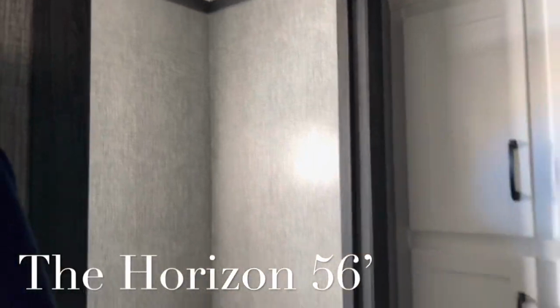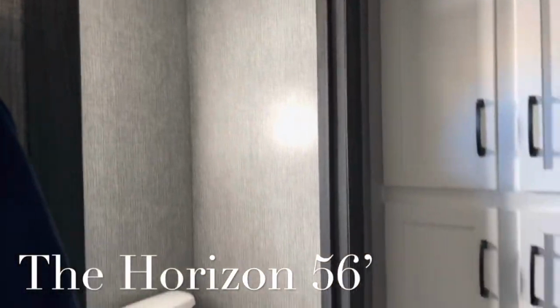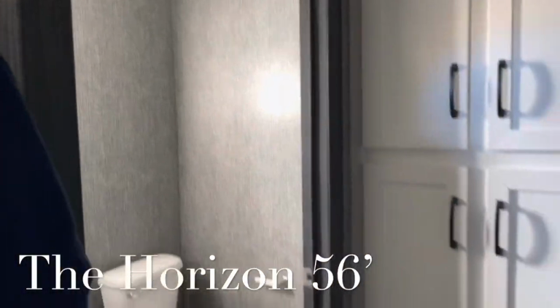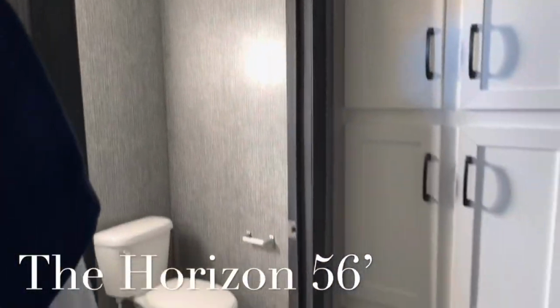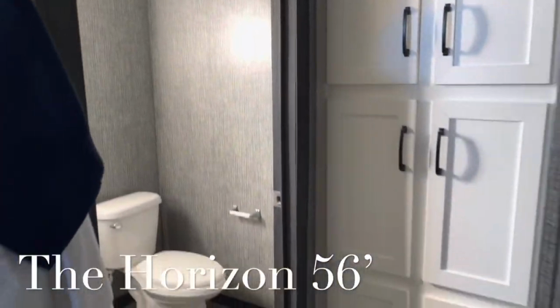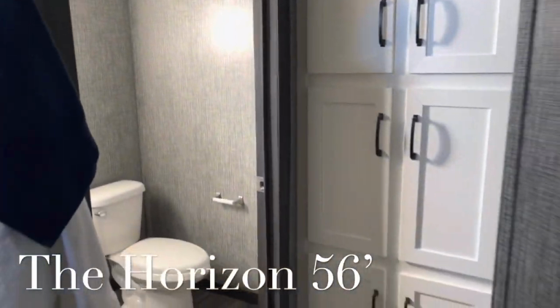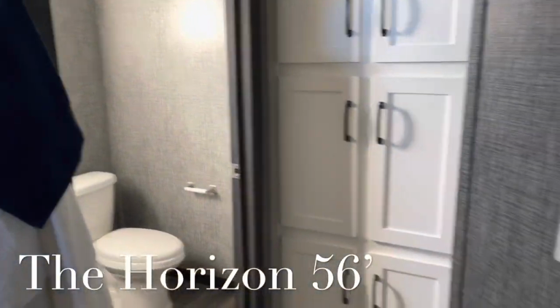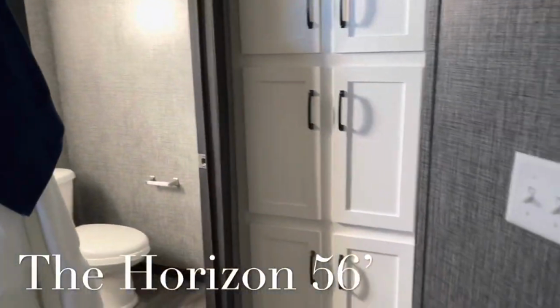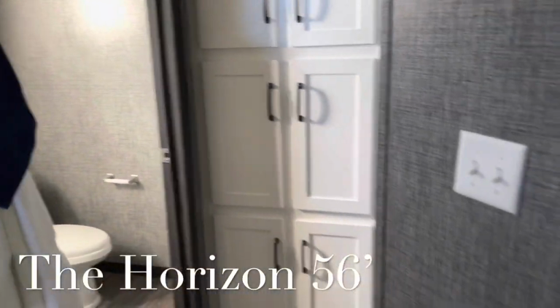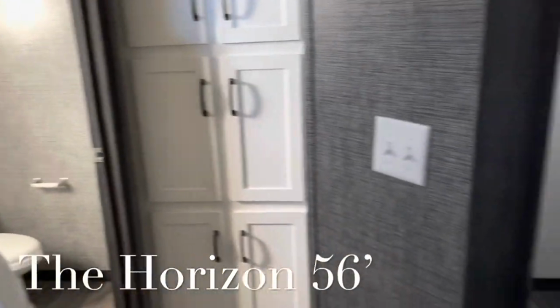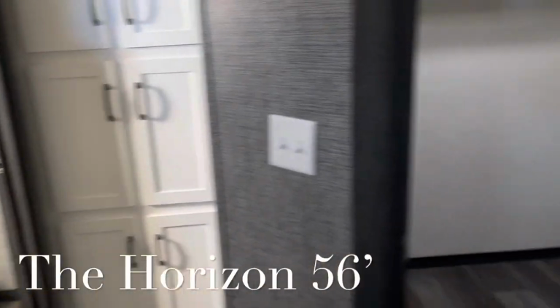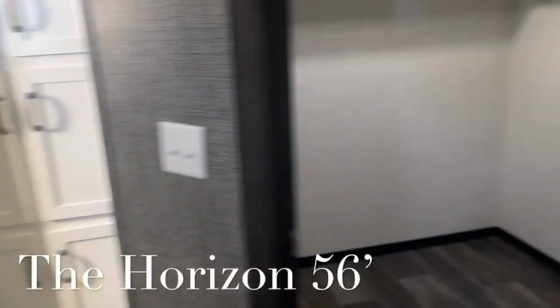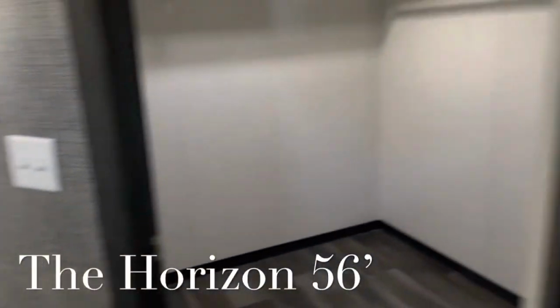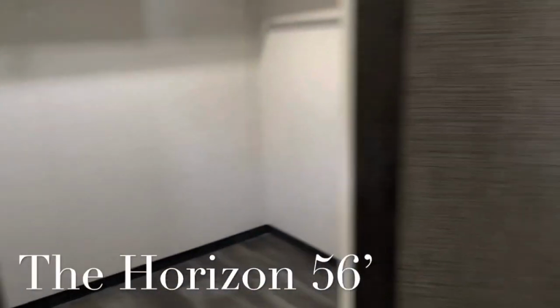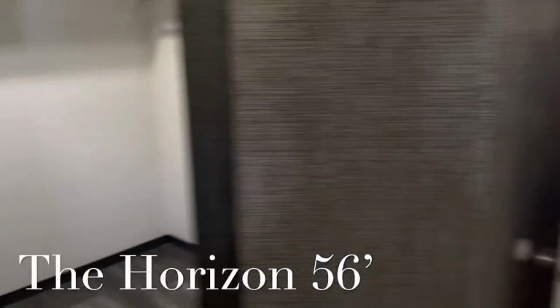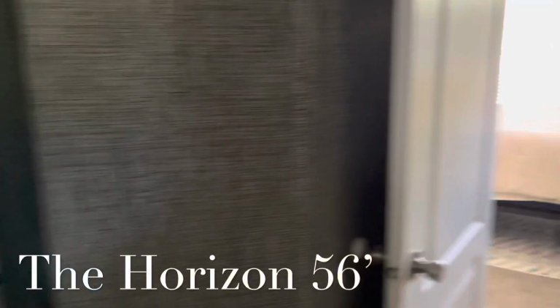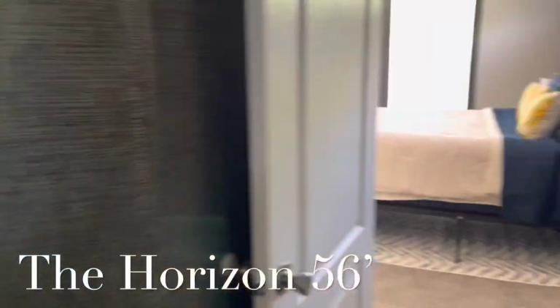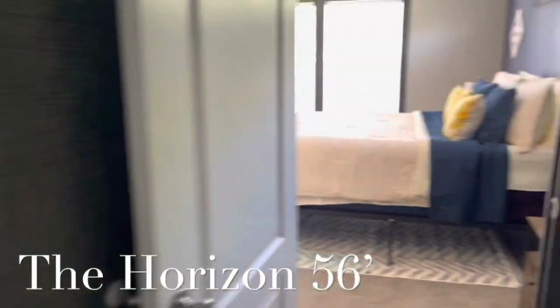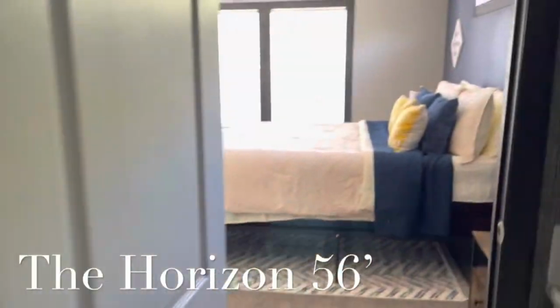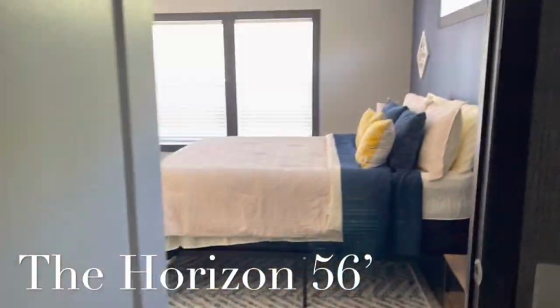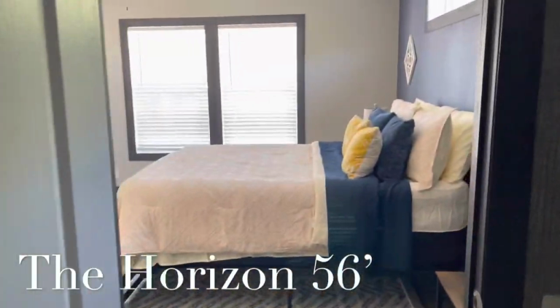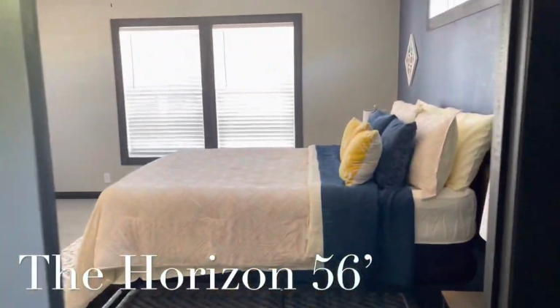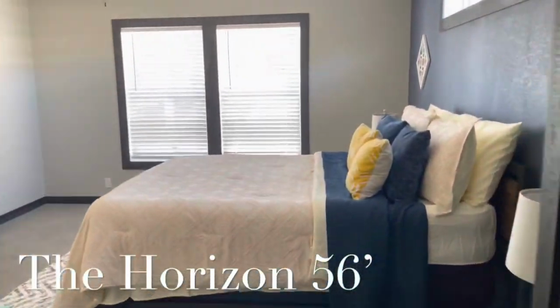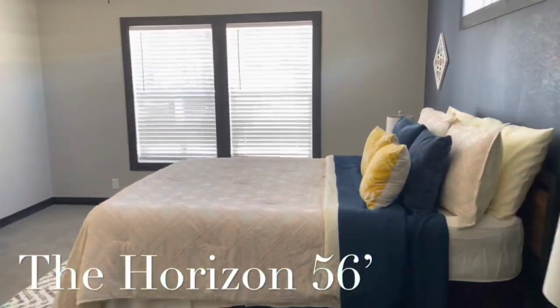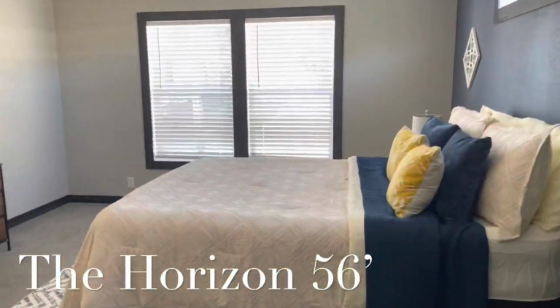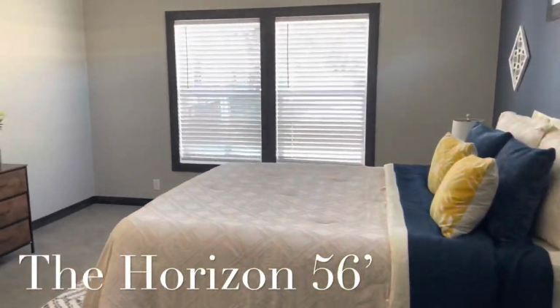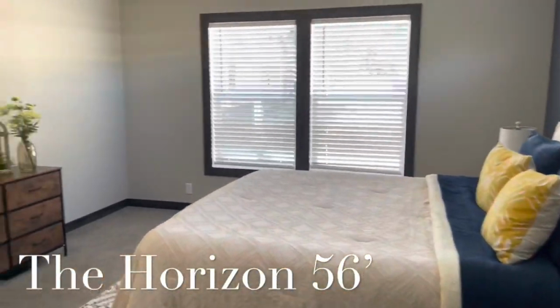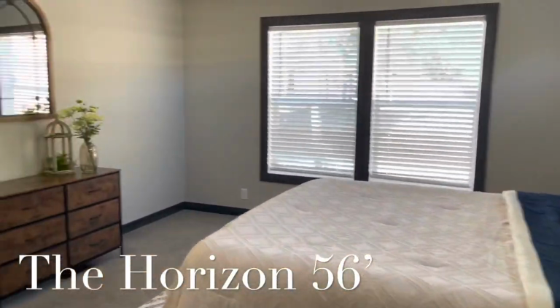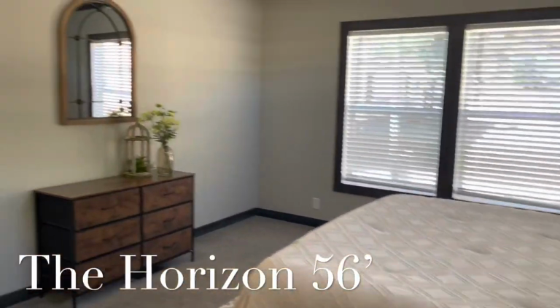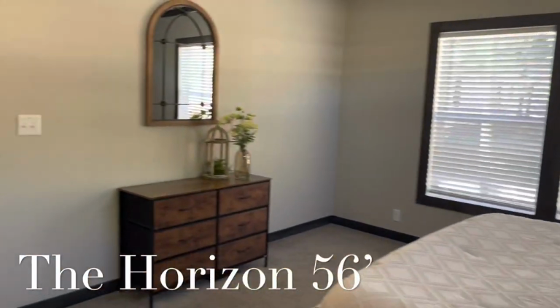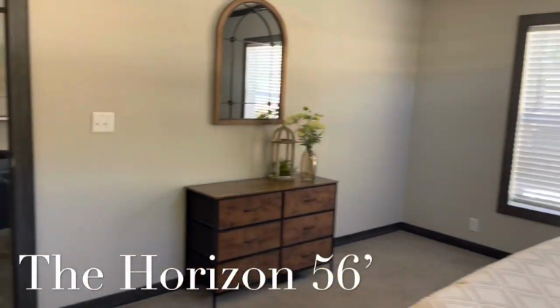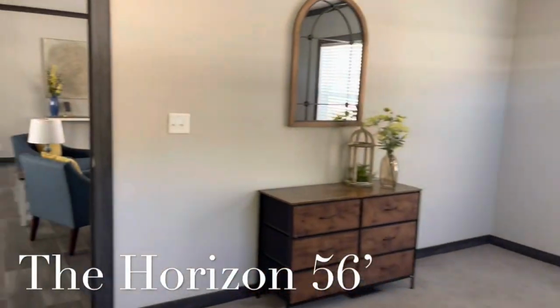This house does have plenty of storage cabinets. It has a private bathroom — people are asking for this, and this house does offer your private bathroom.